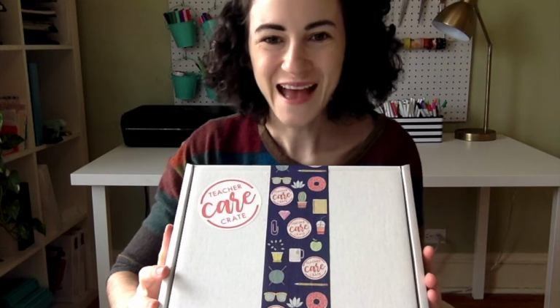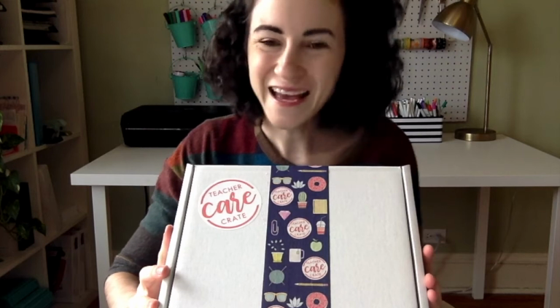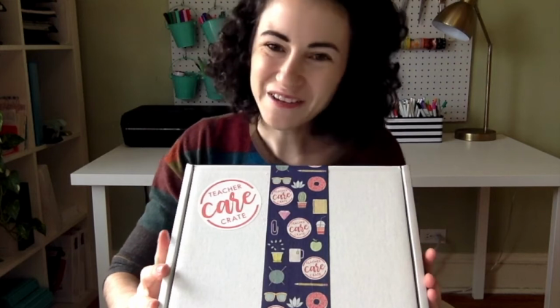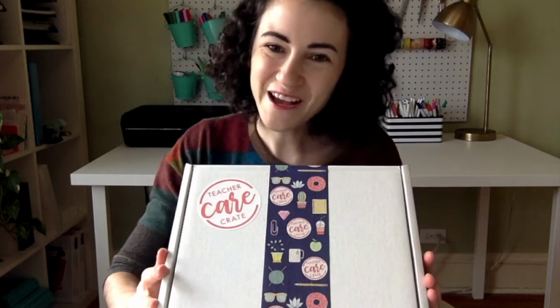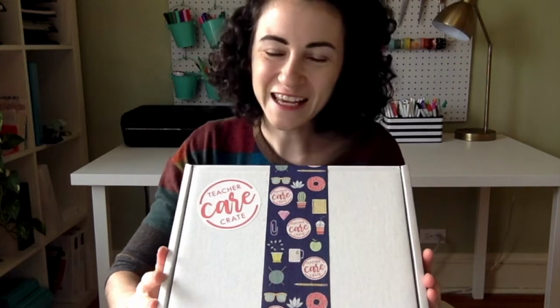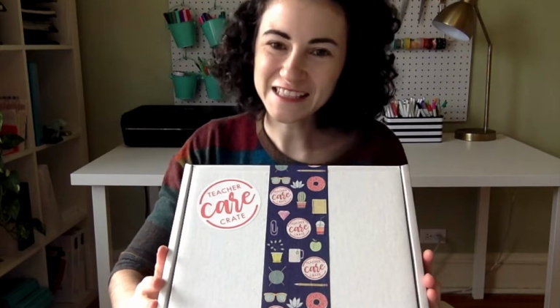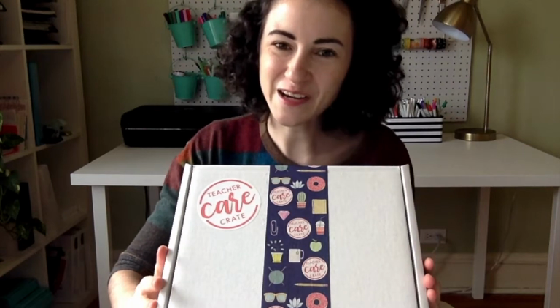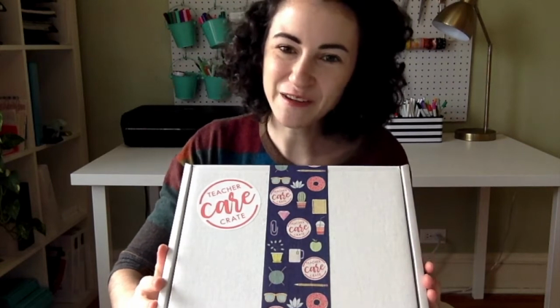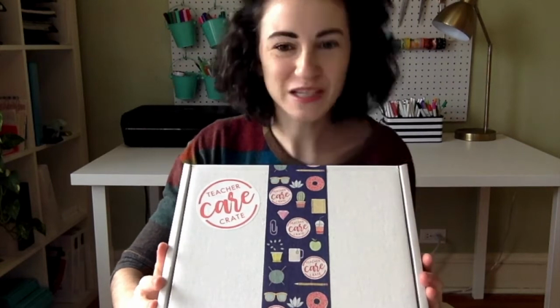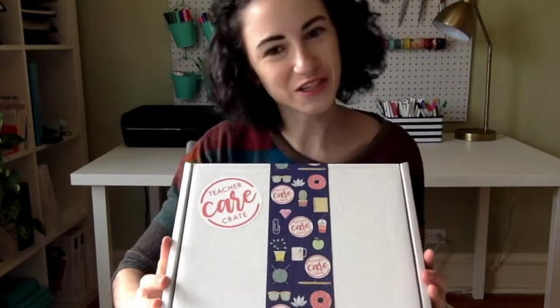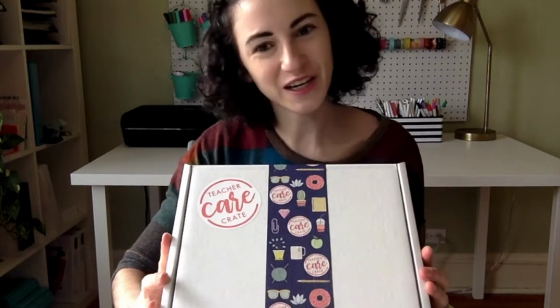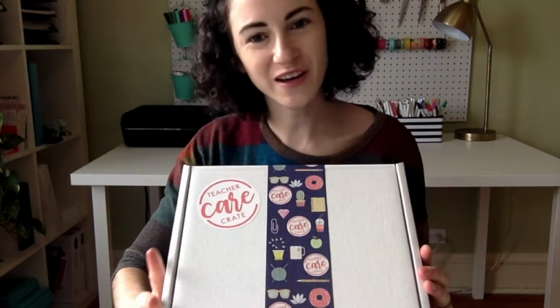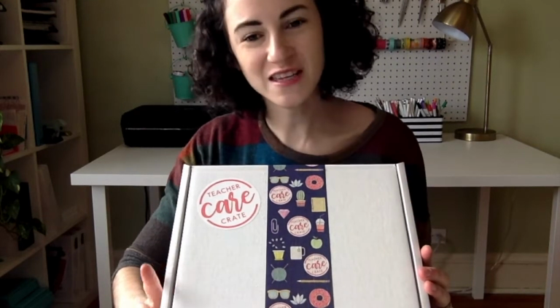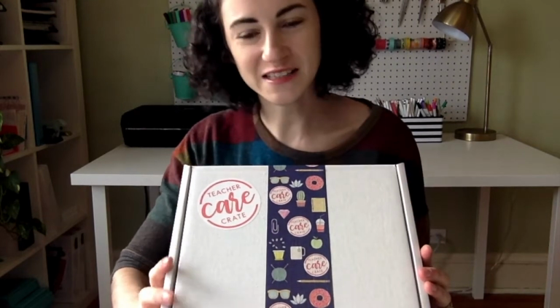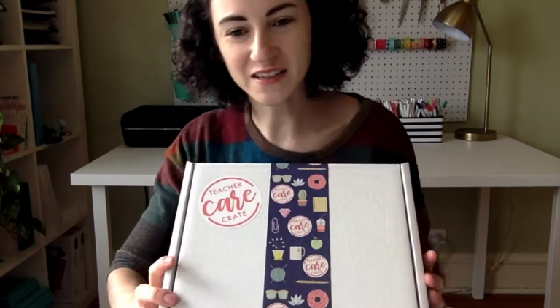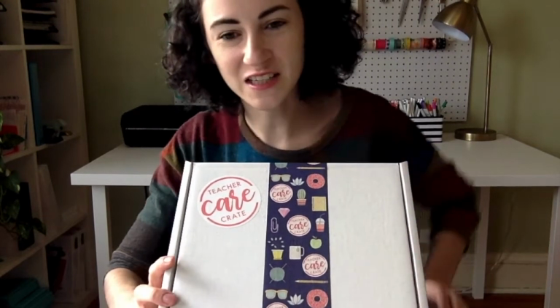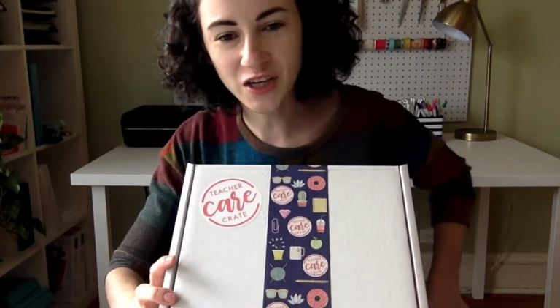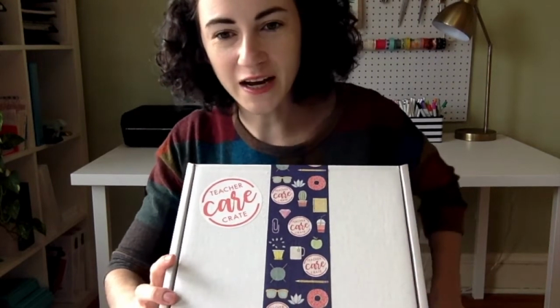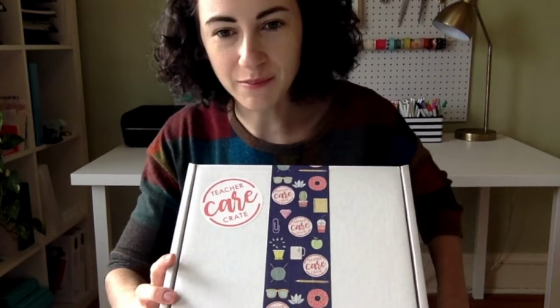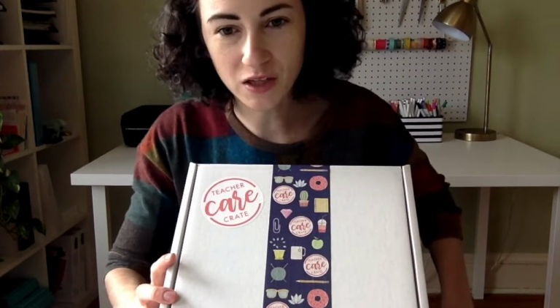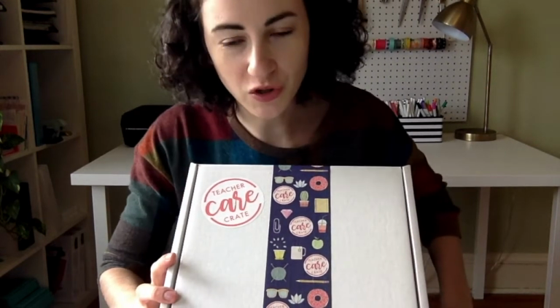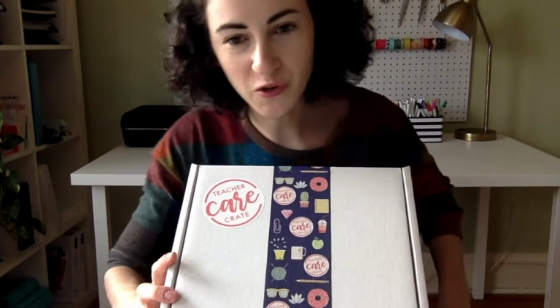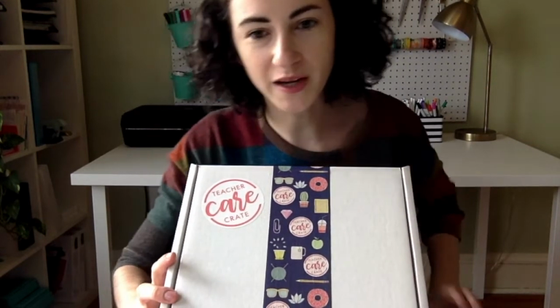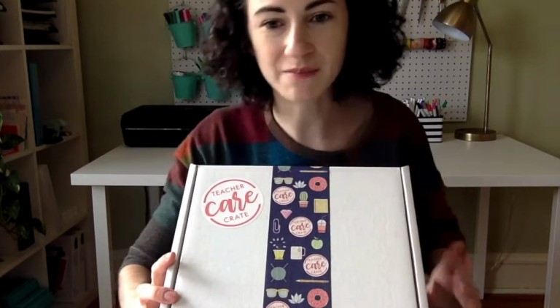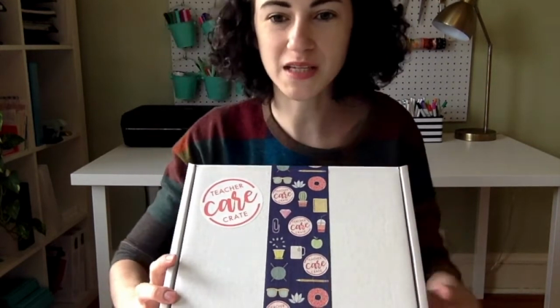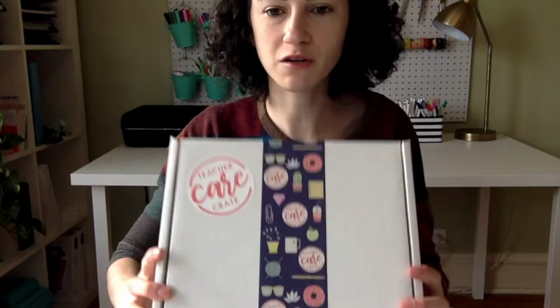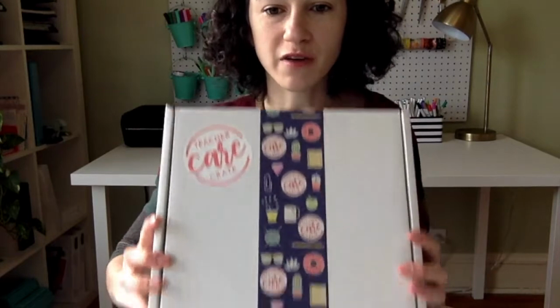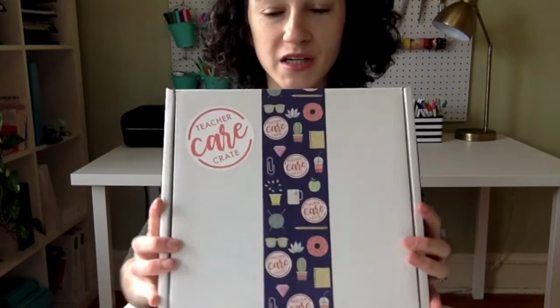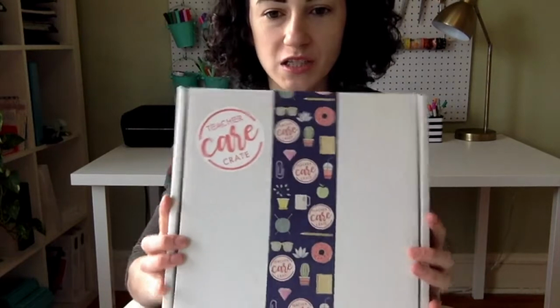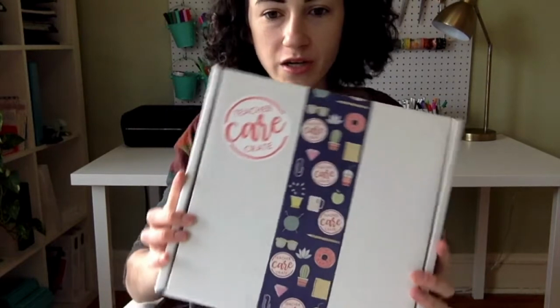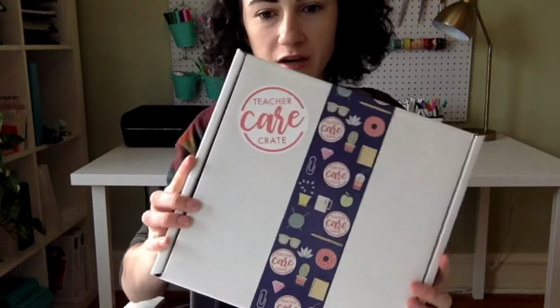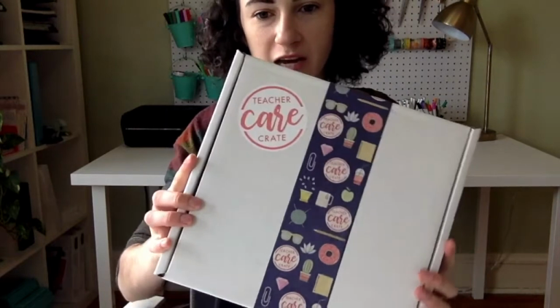Hi everyone, it's Sarah from Teacher Care Crate and the Designer Teacher and I'm going to show you what comes in the November Teacher Care Crate.